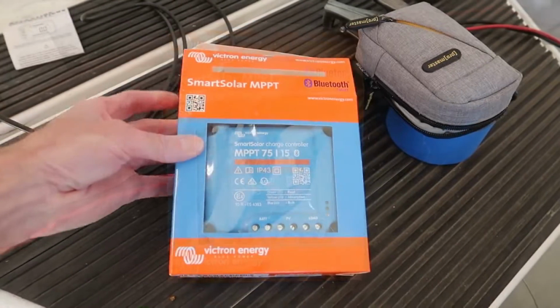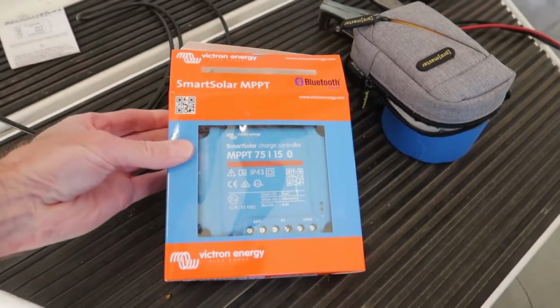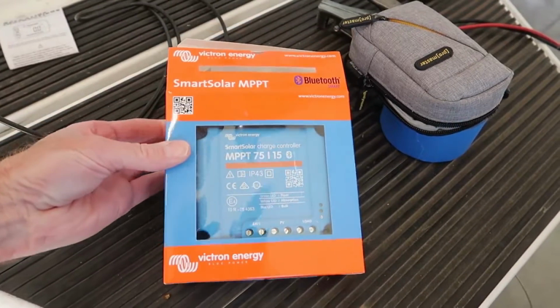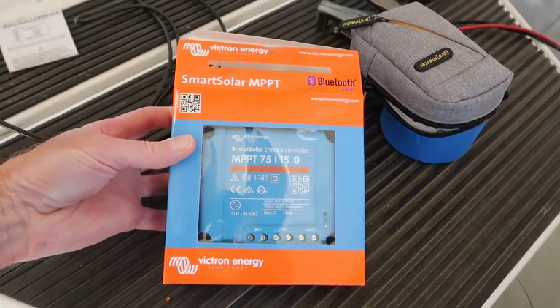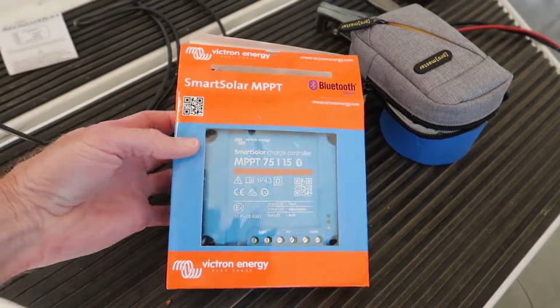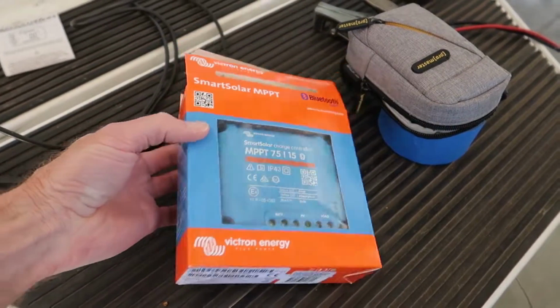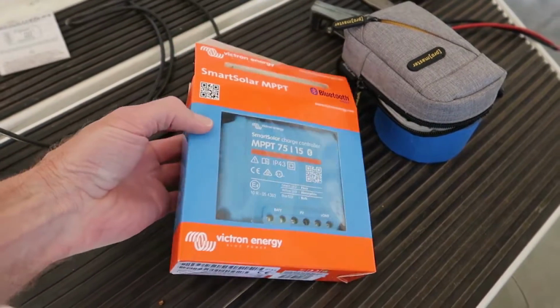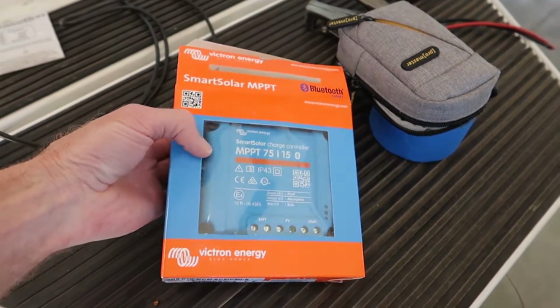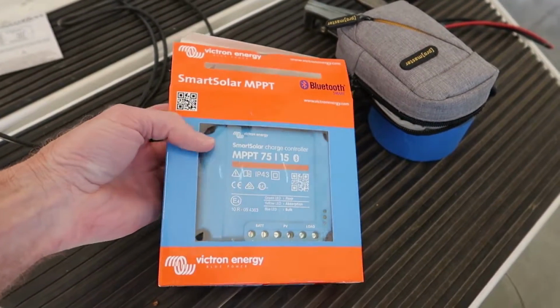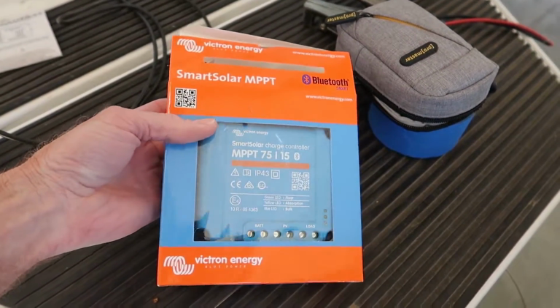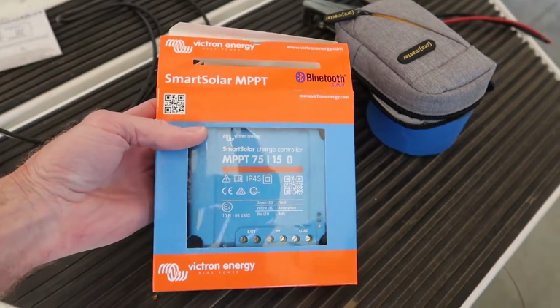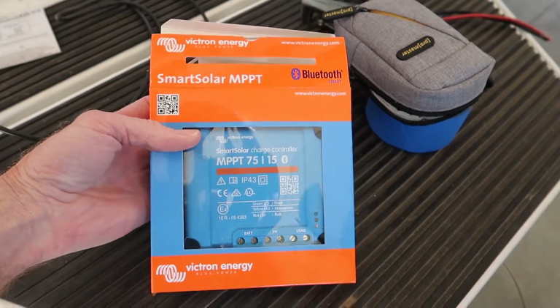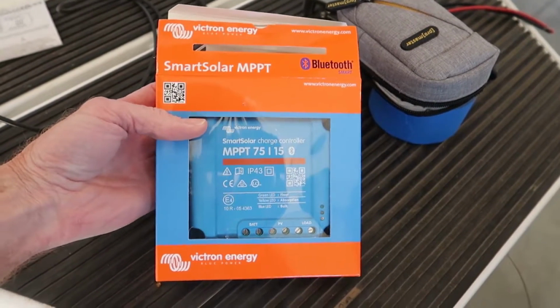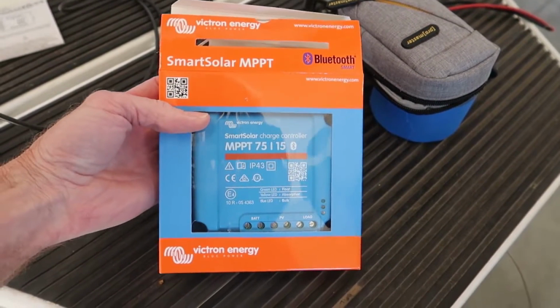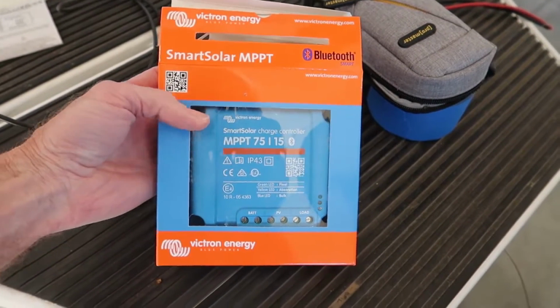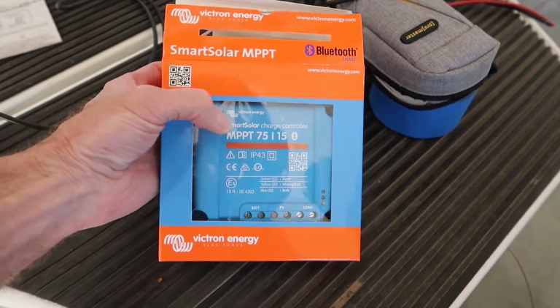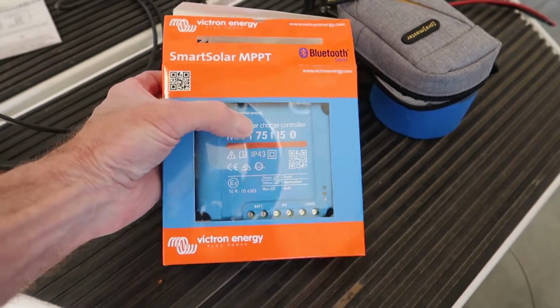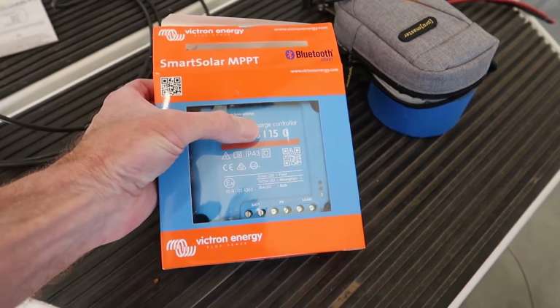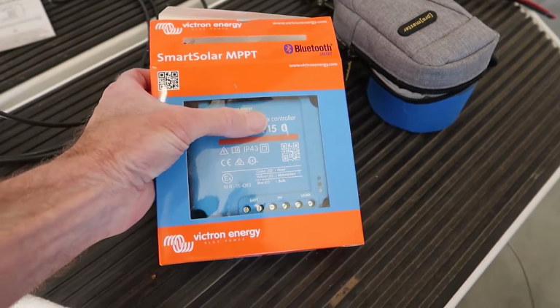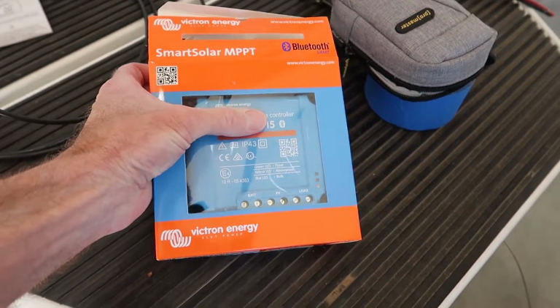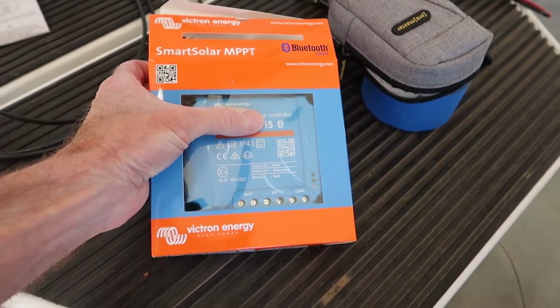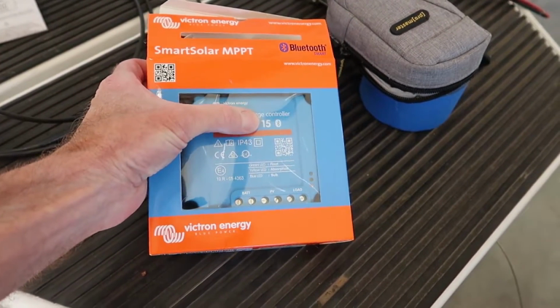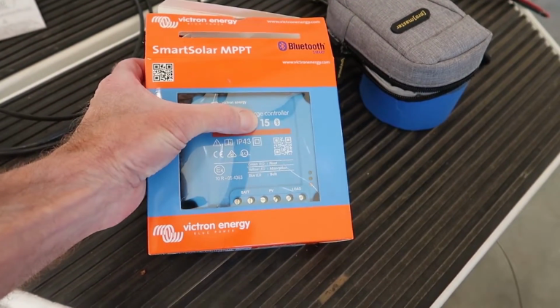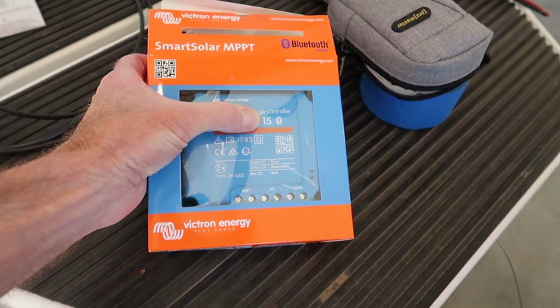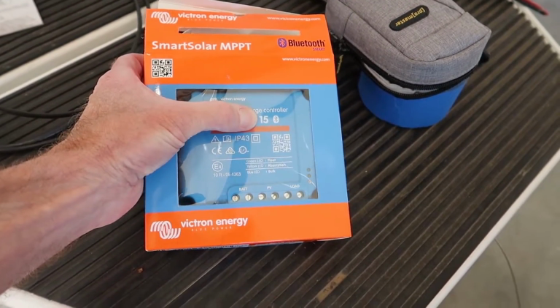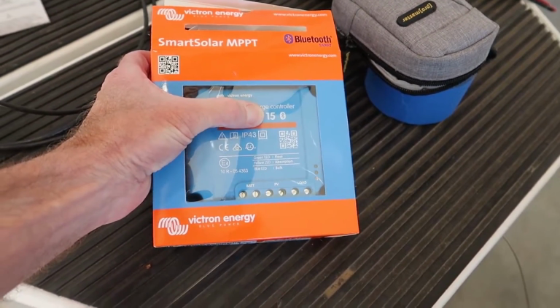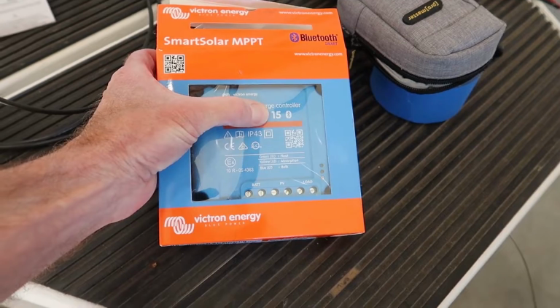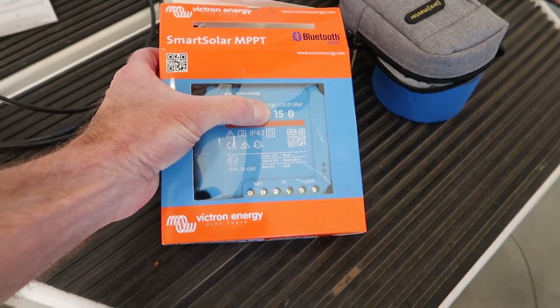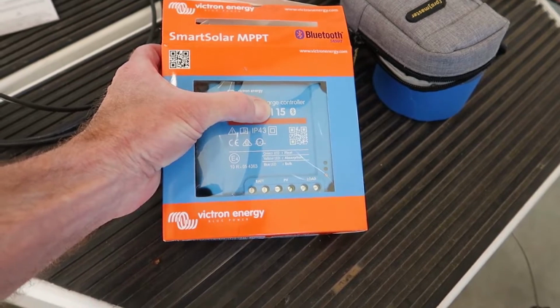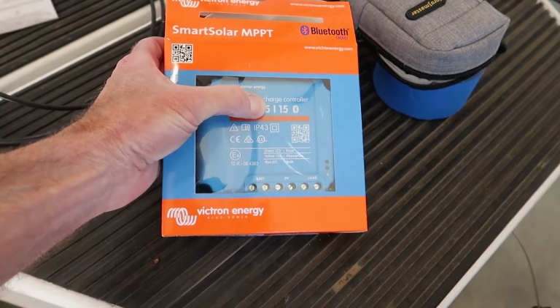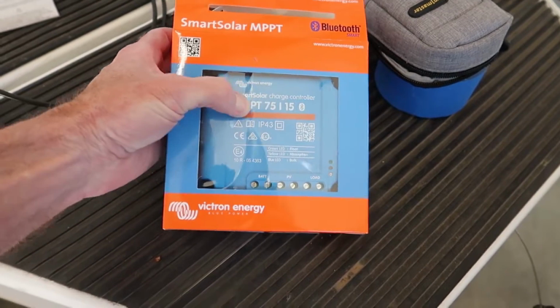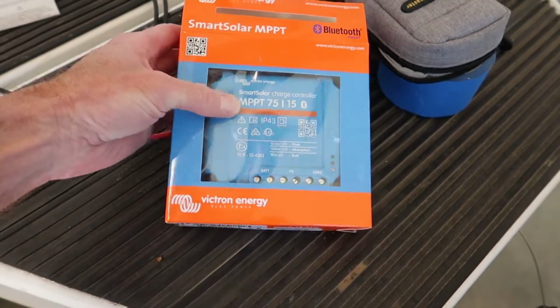So I picked up a Victron Smart Solar MPPT 15-amp controller.